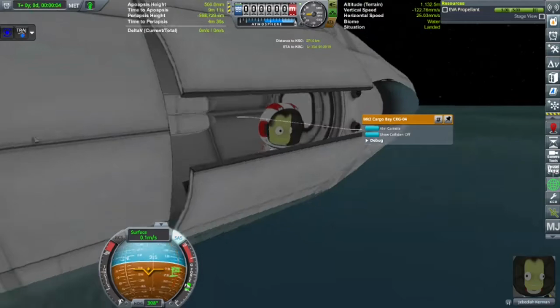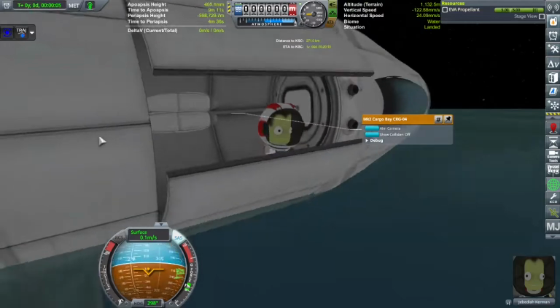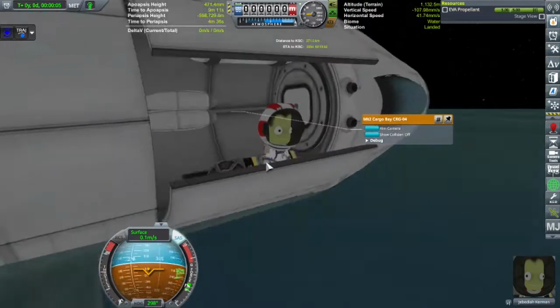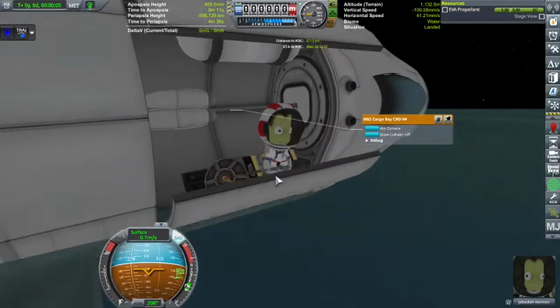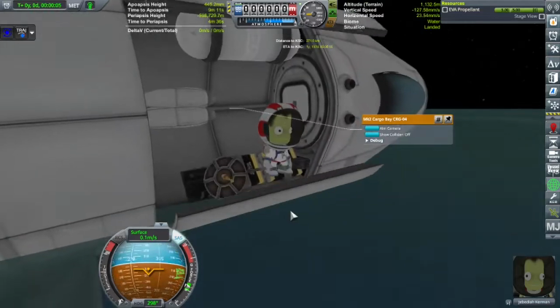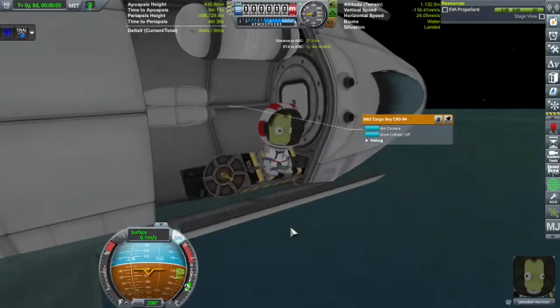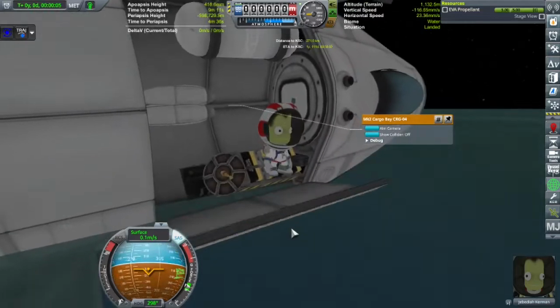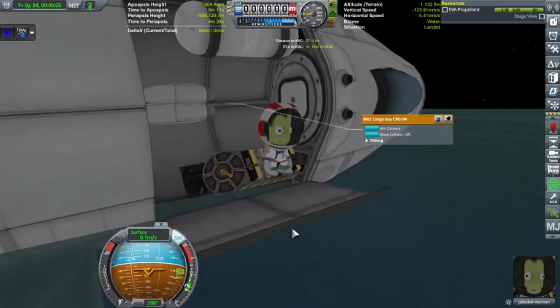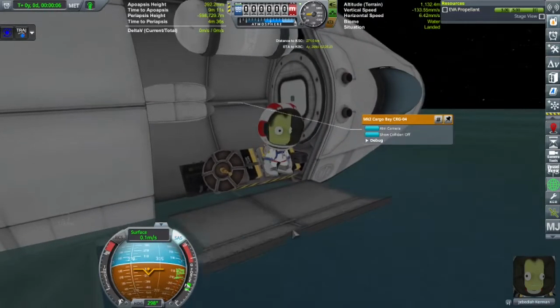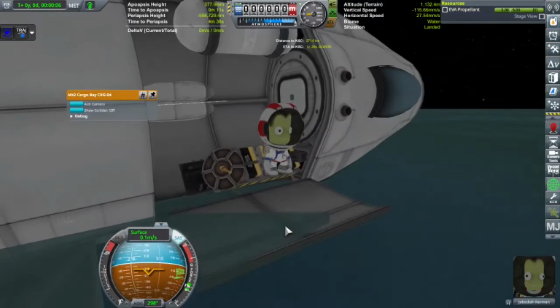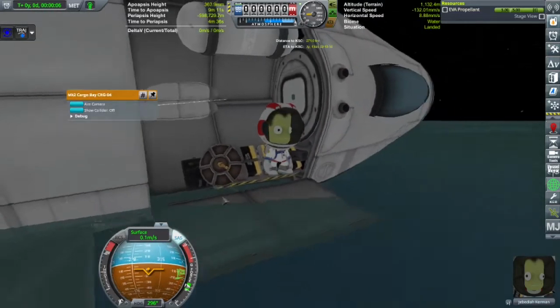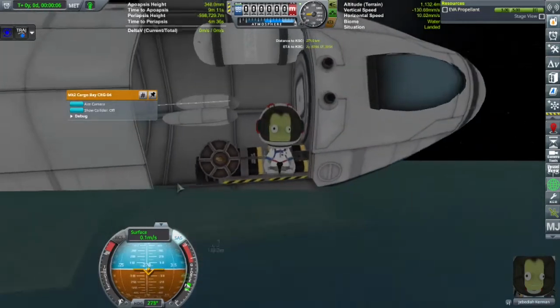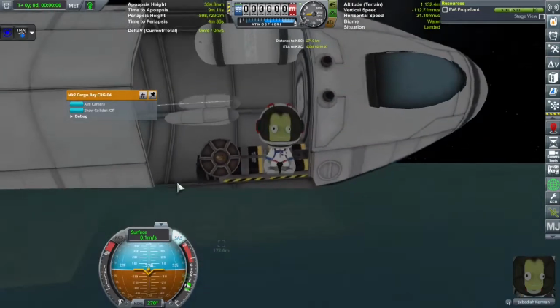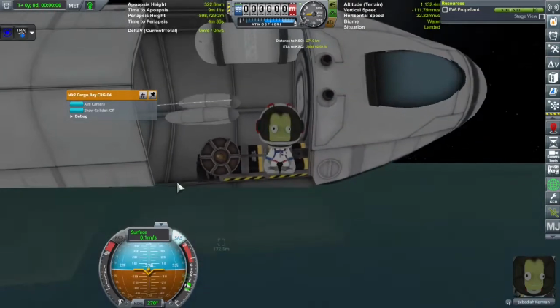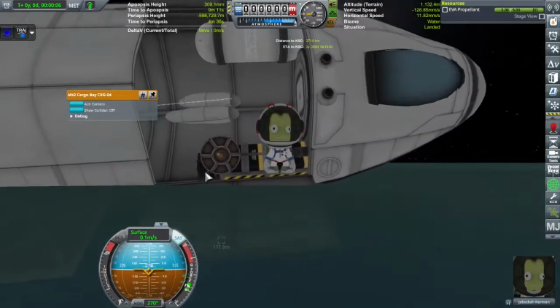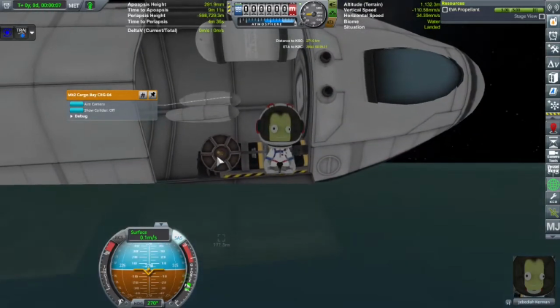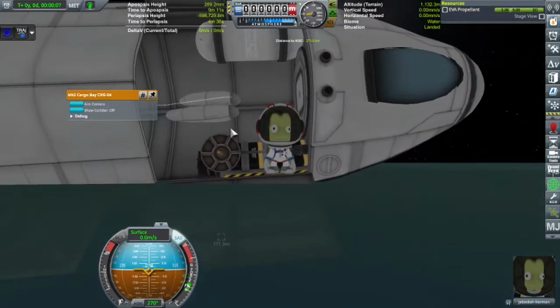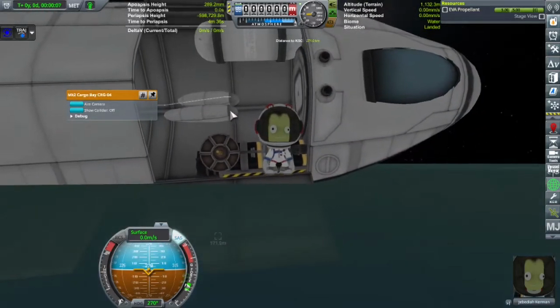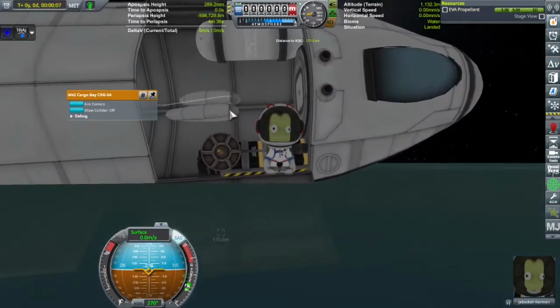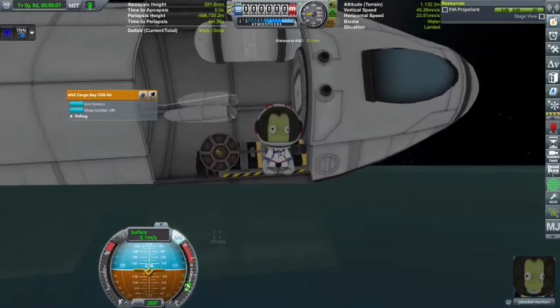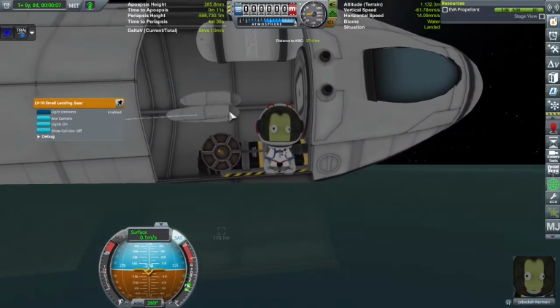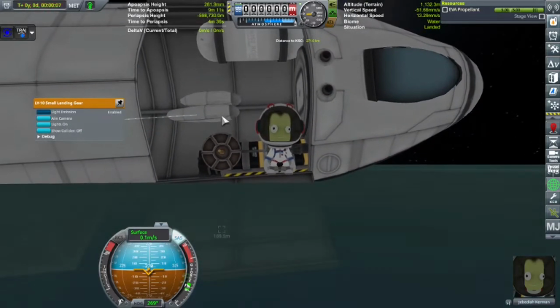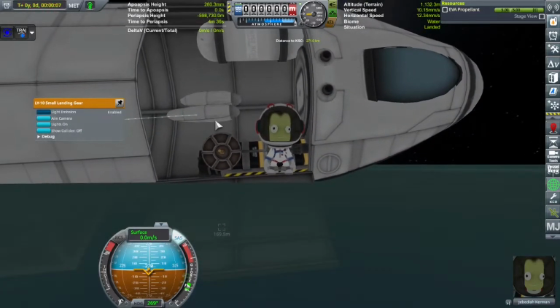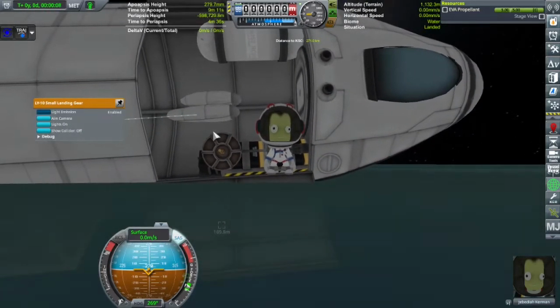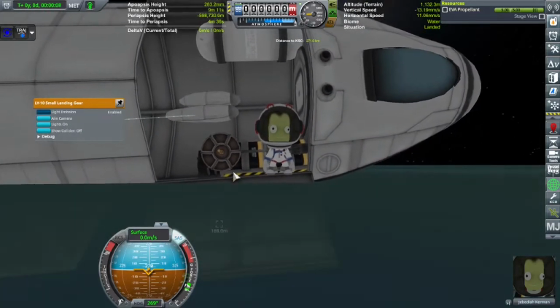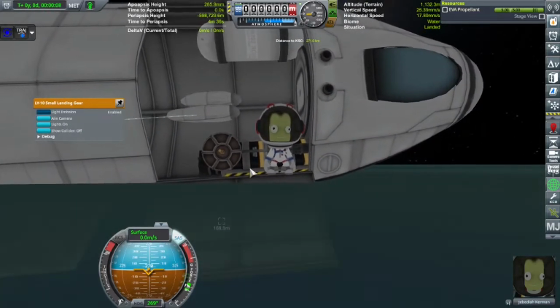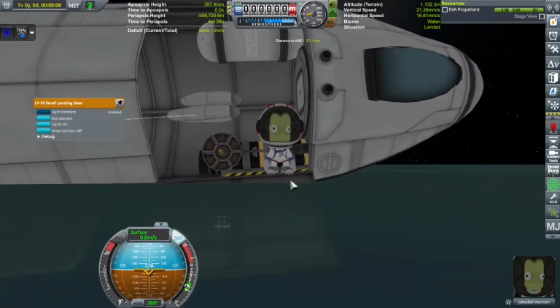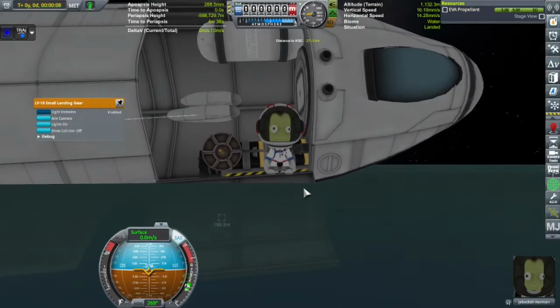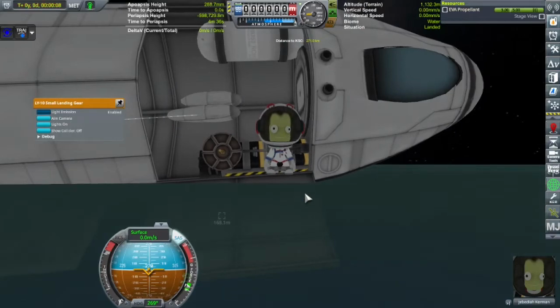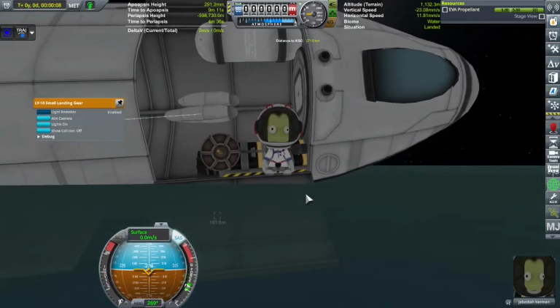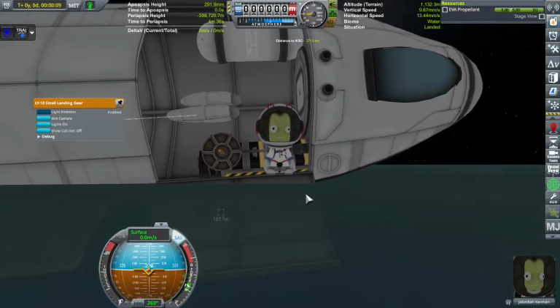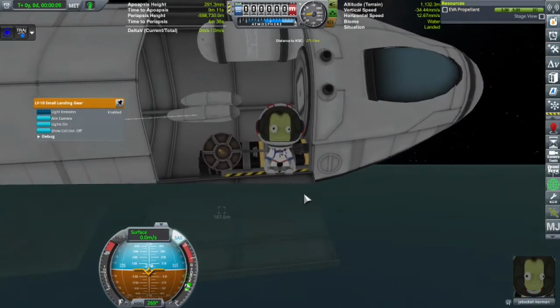Hello, we're here! So you may be thinking, why is Jeb inside a plane that is sideways in the middle of the ocean?